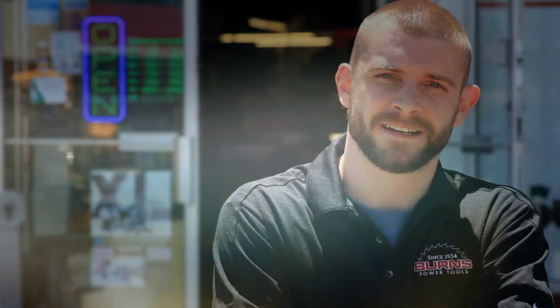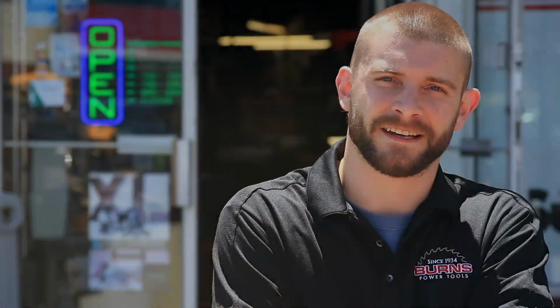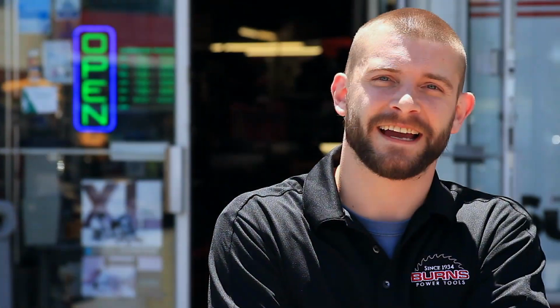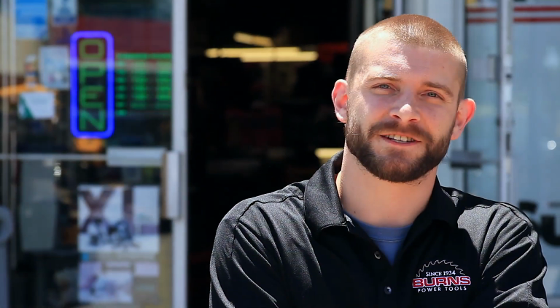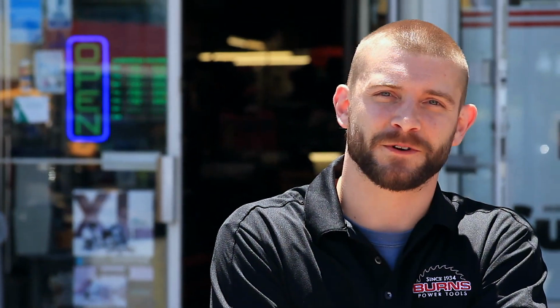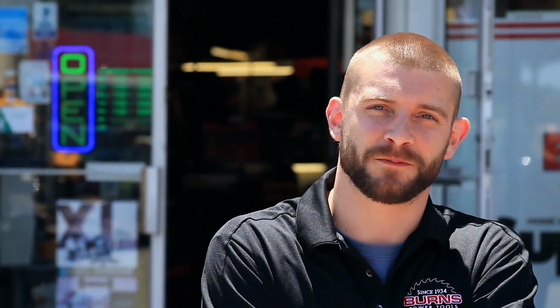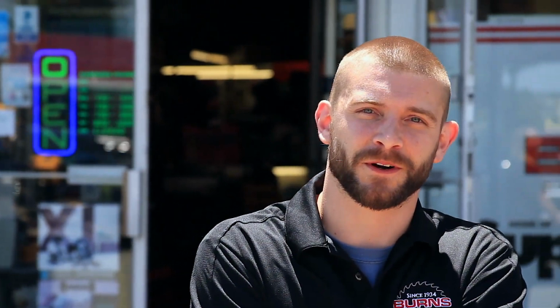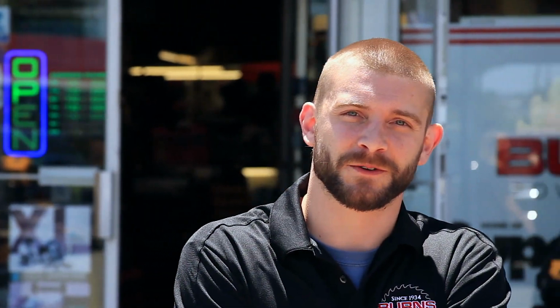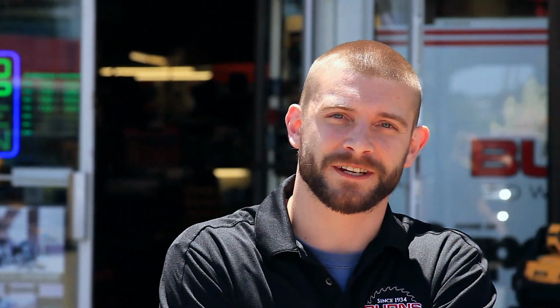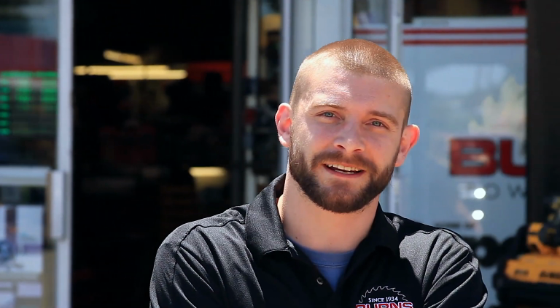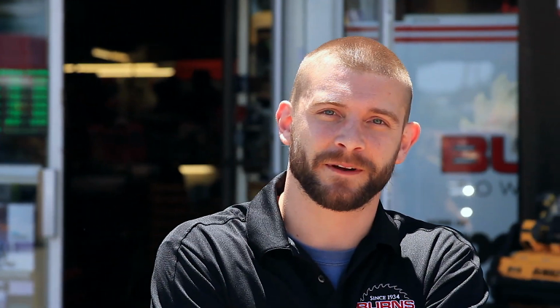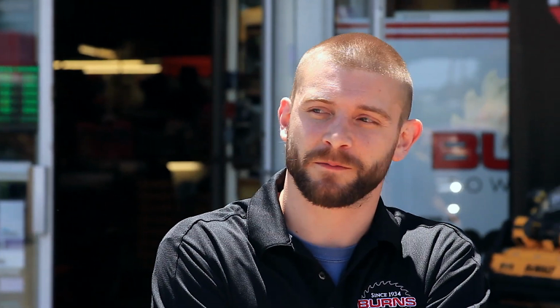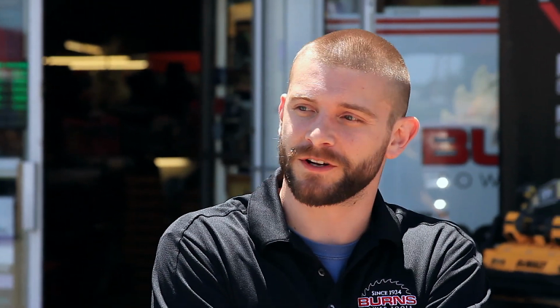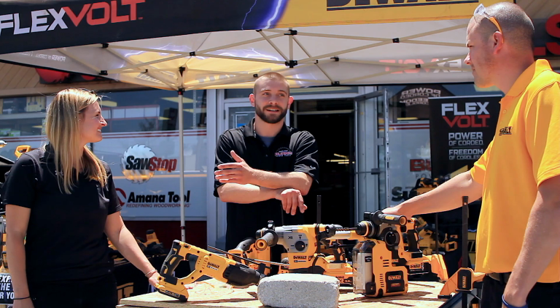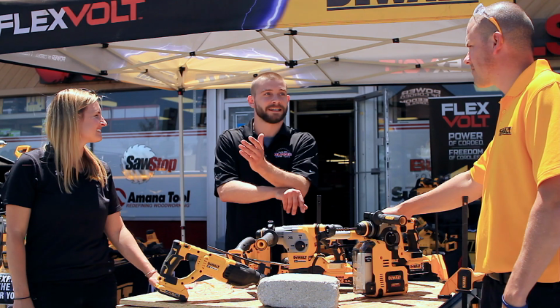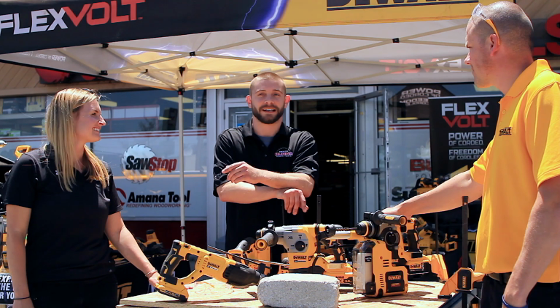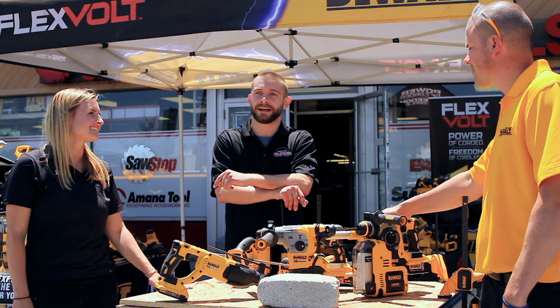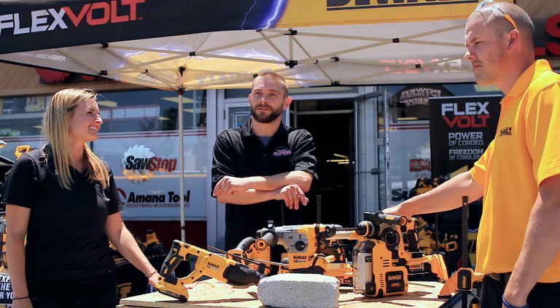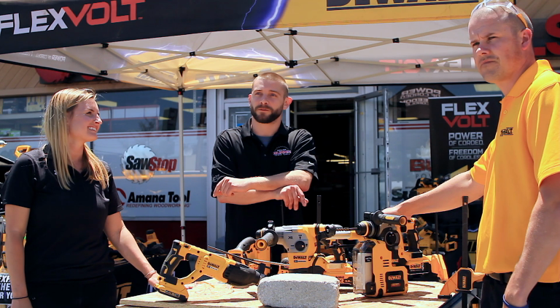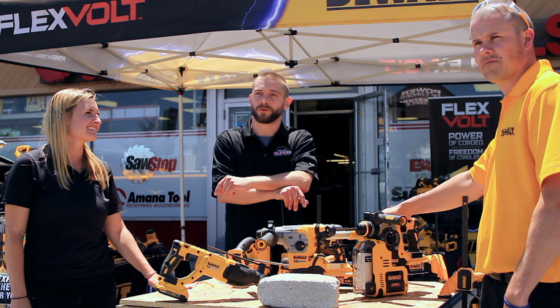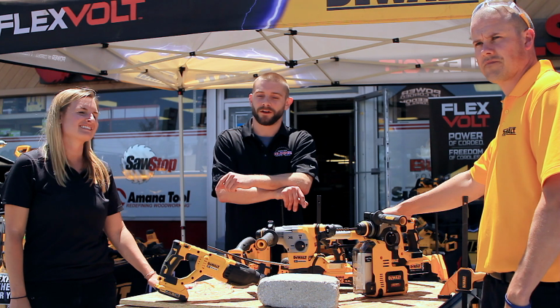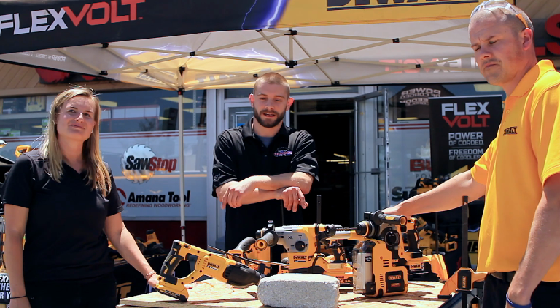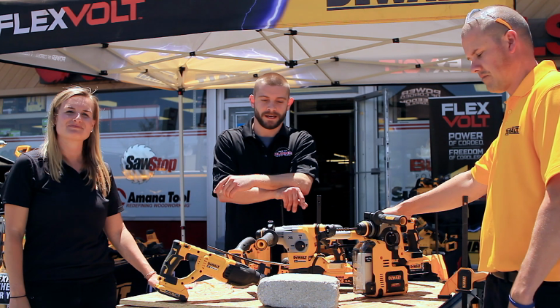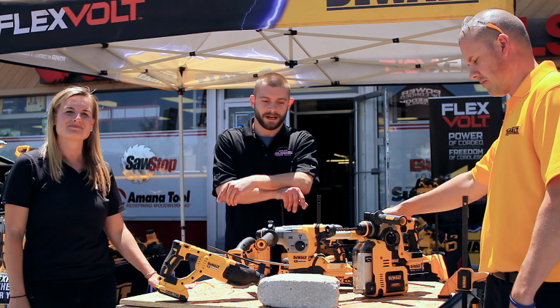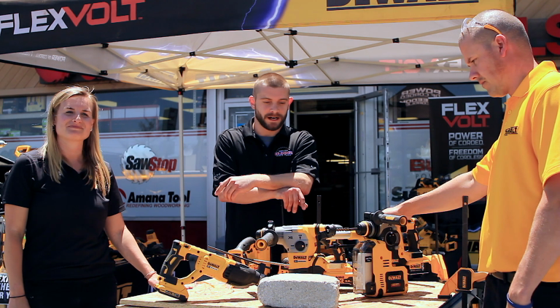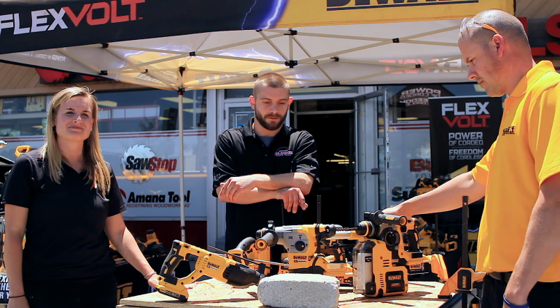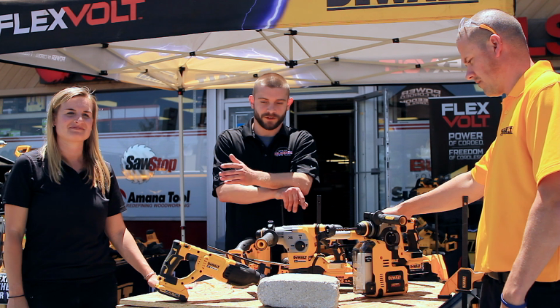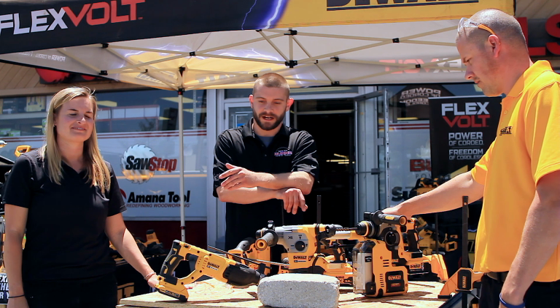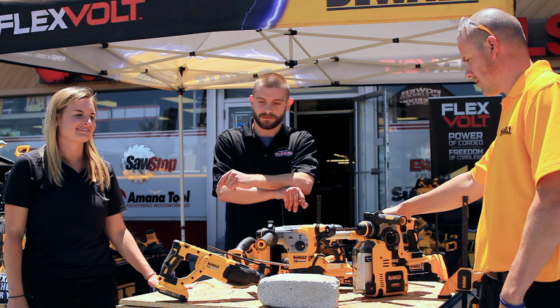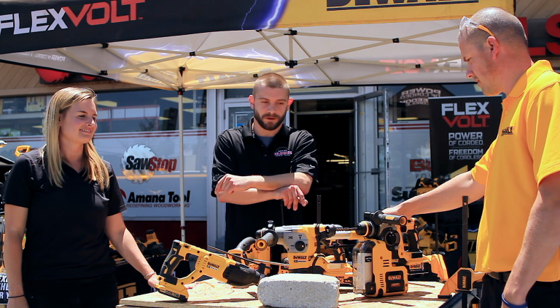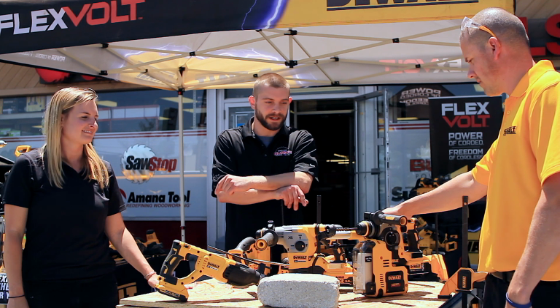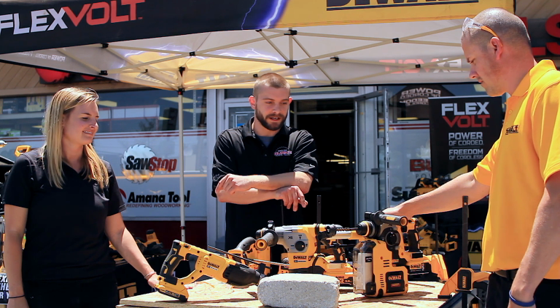Hey guys, it's Rich from Bros Tools again. I'm here with Brigid and Aaron from DeWalt. What did you guys bring me here today?